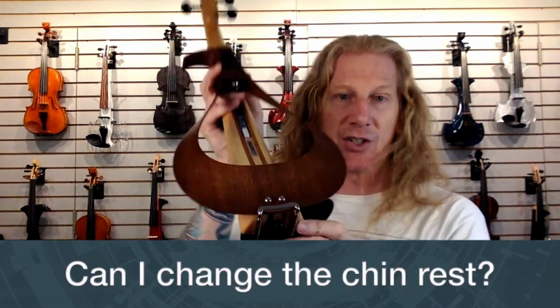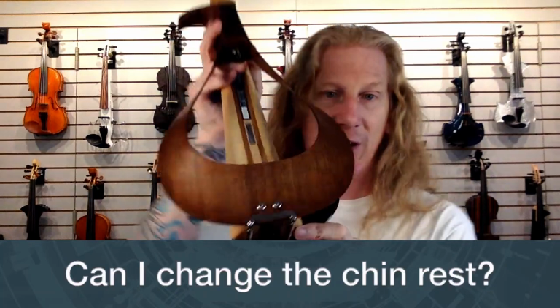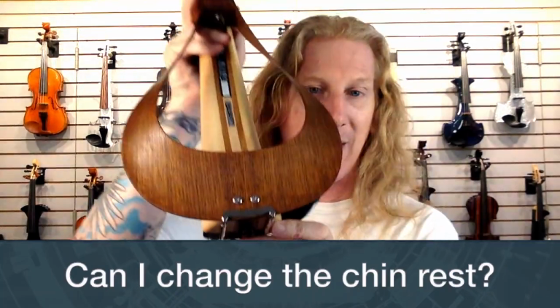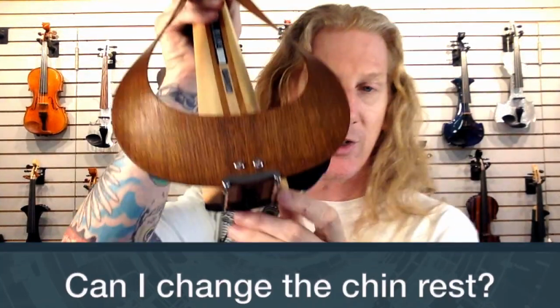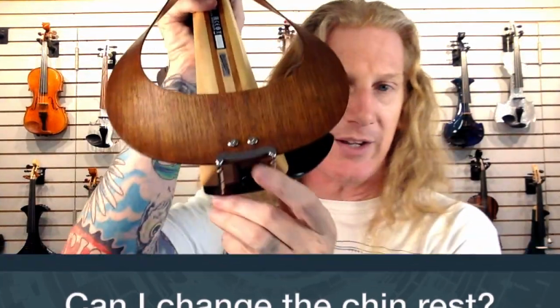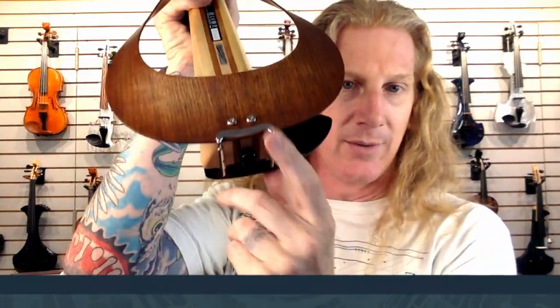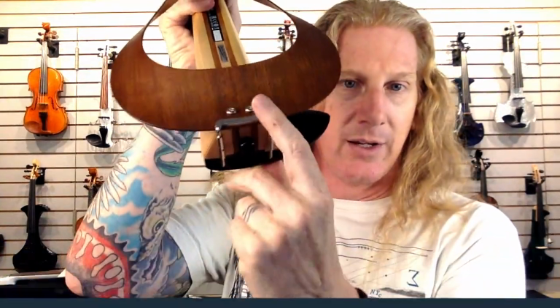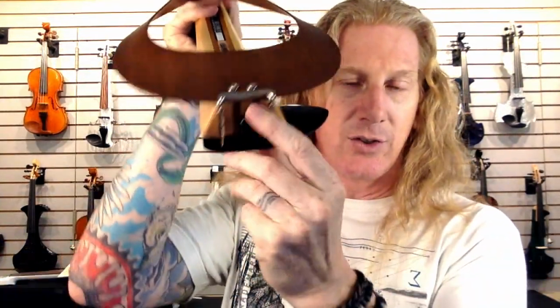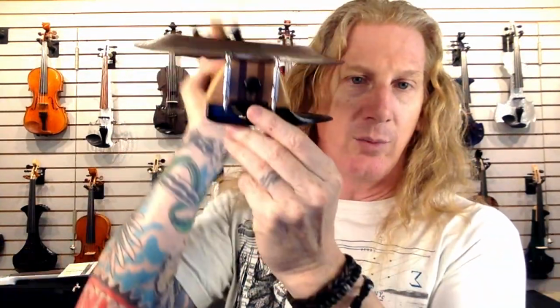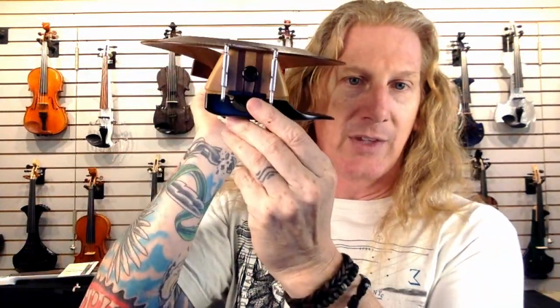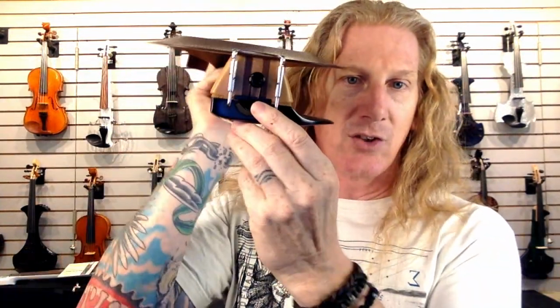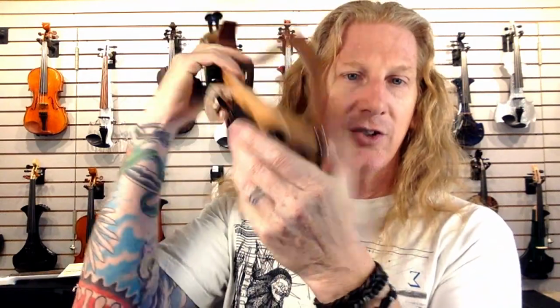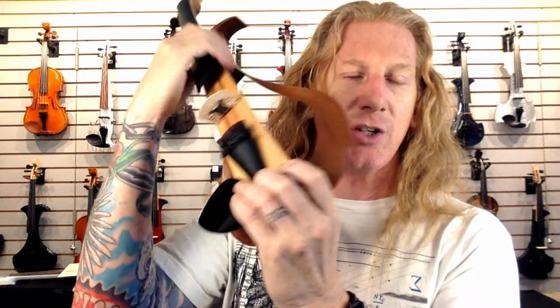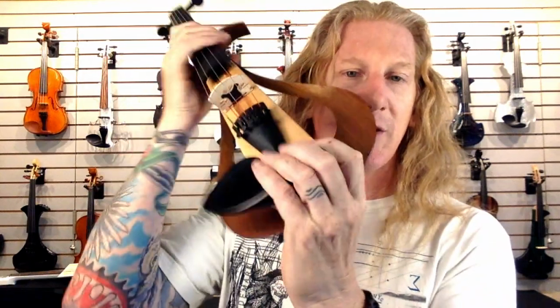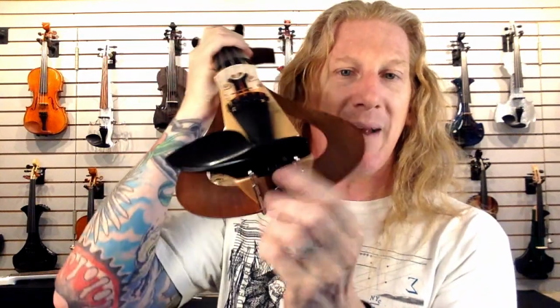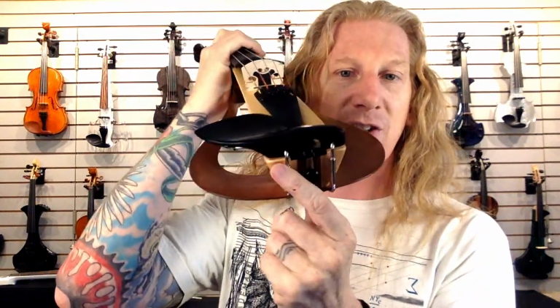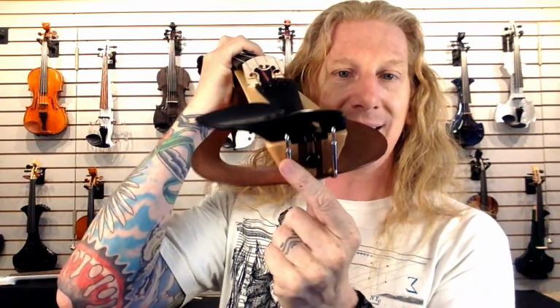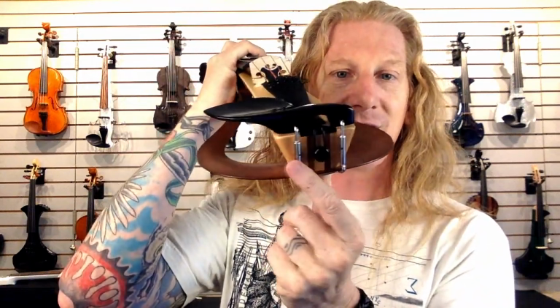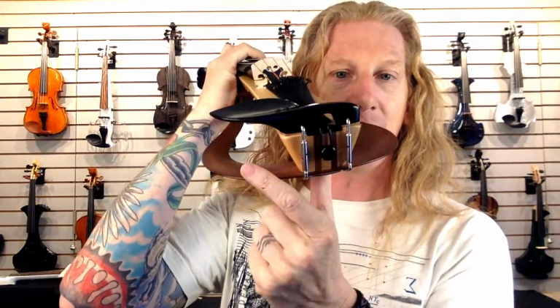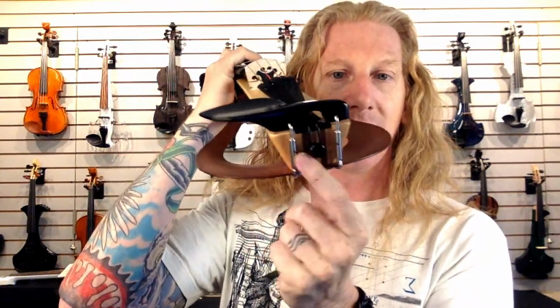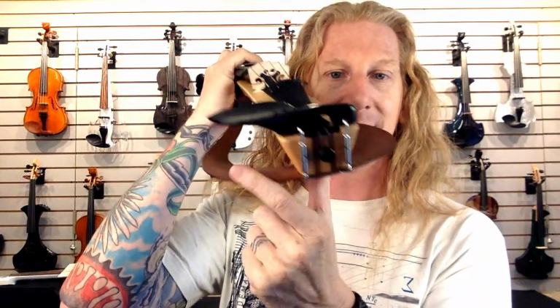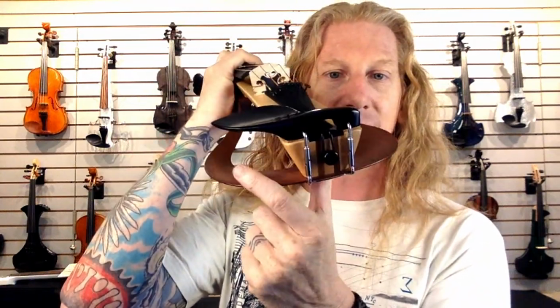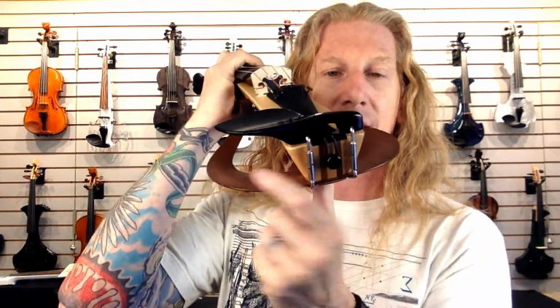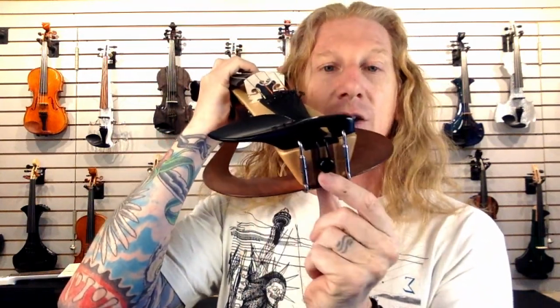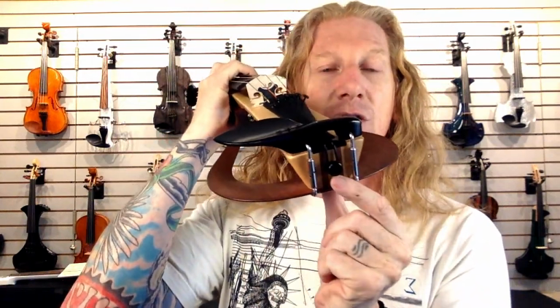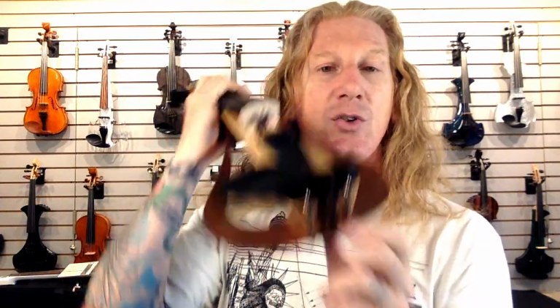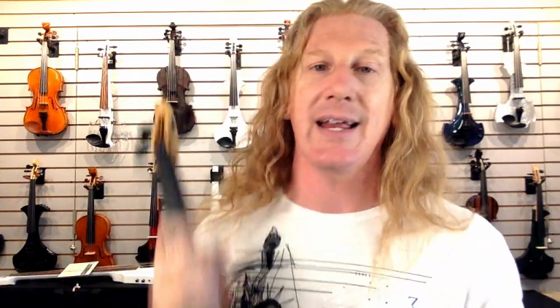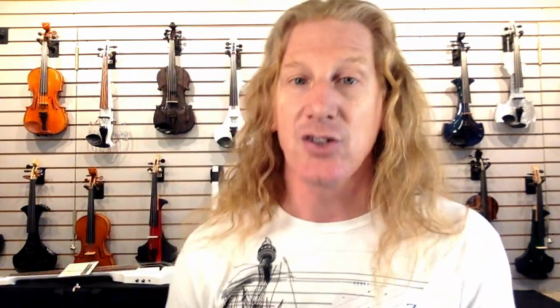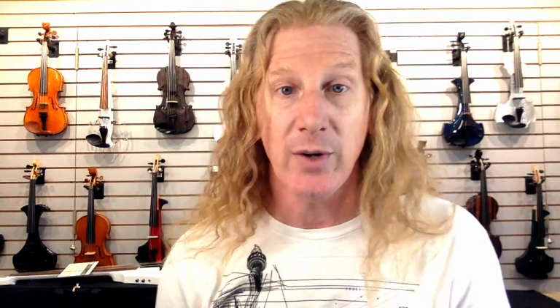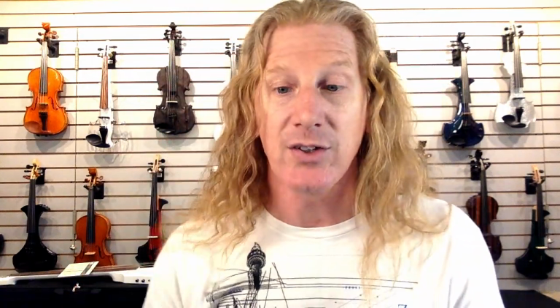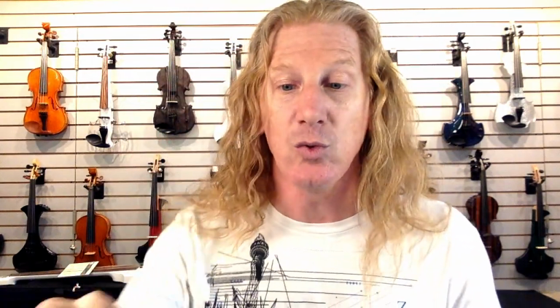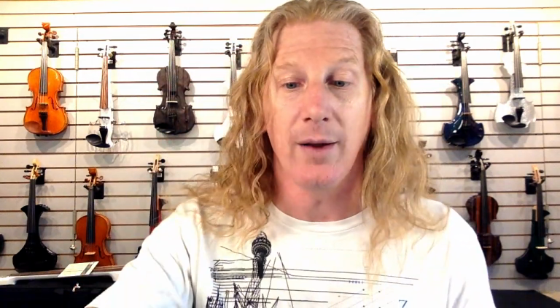Can I change the chin rest? Yes, you just have to use a center-mount chin rest. As long as it mounts in the center, you can use any chin rest you want.